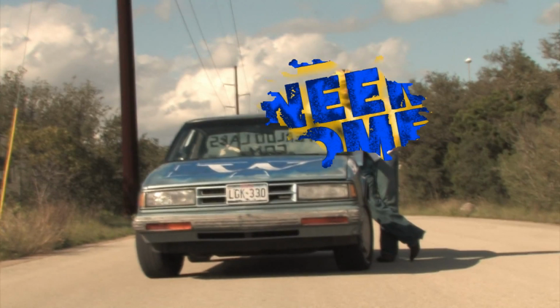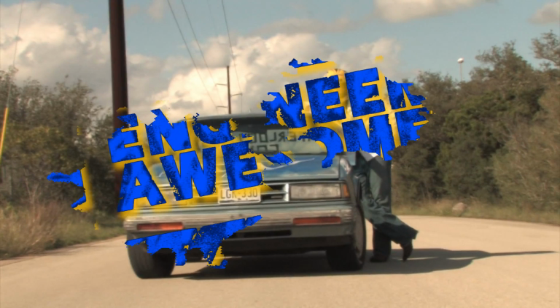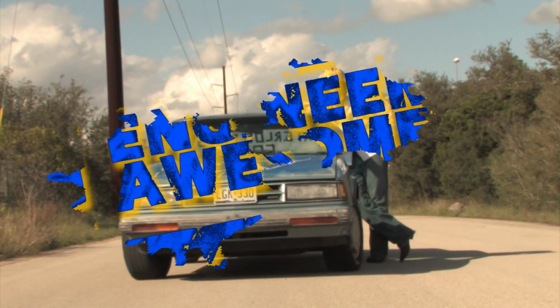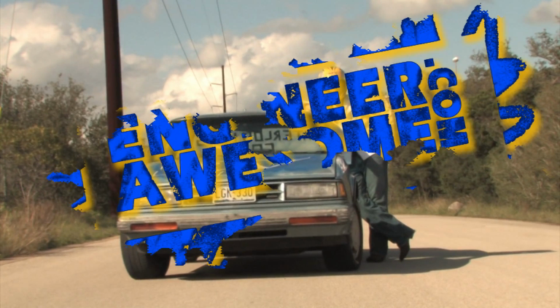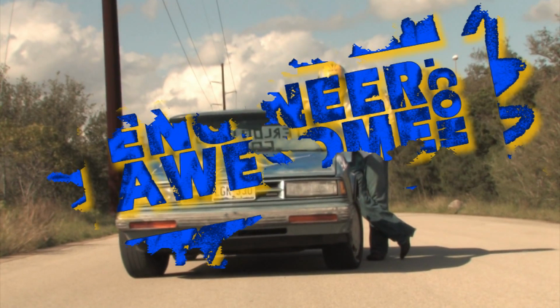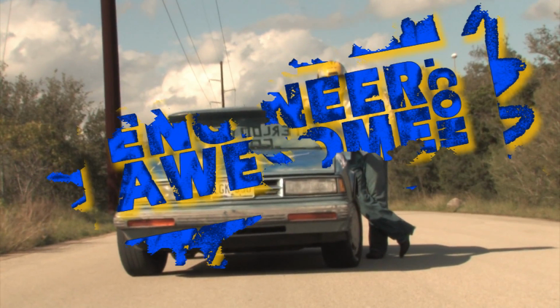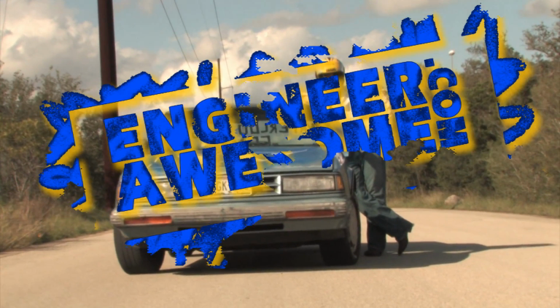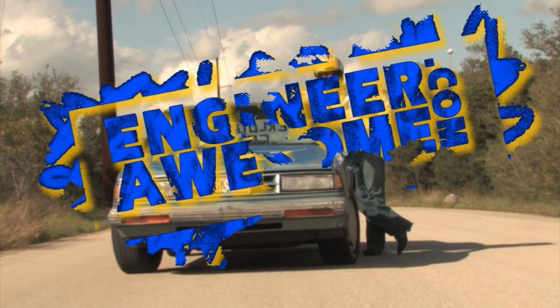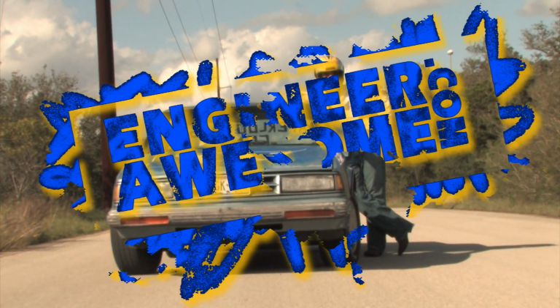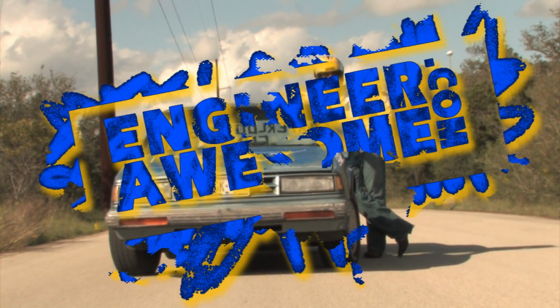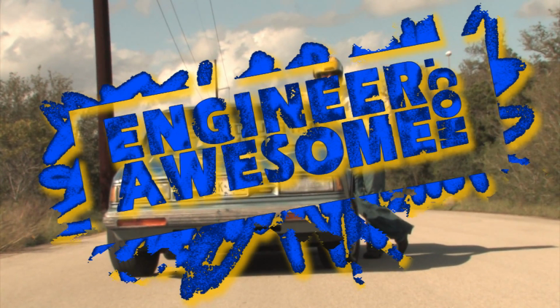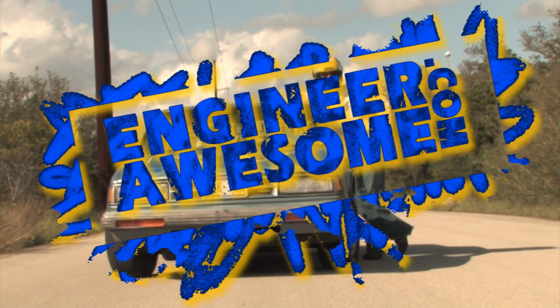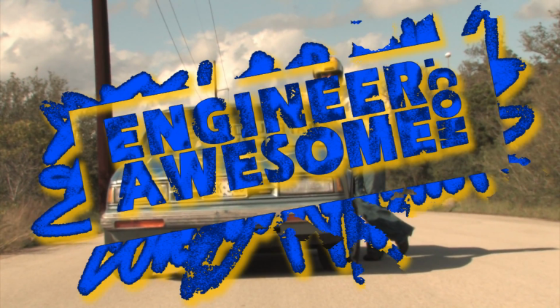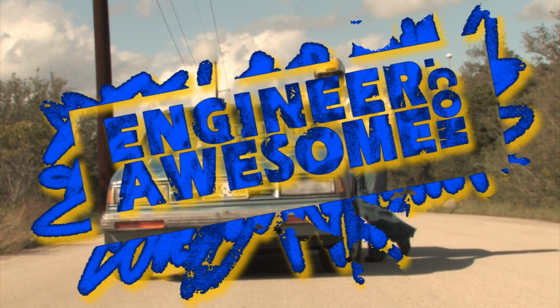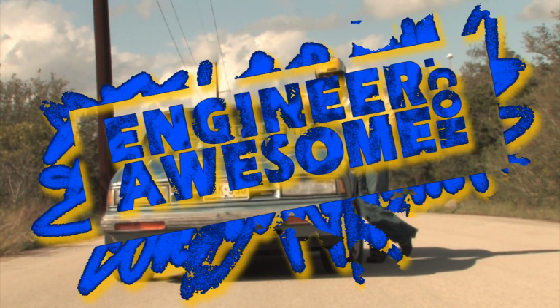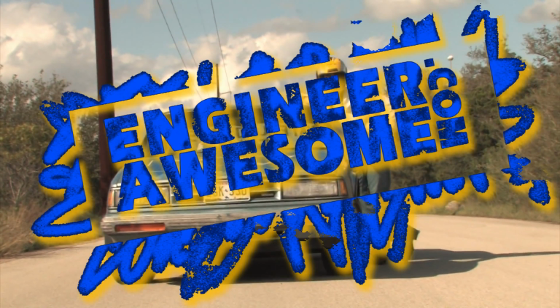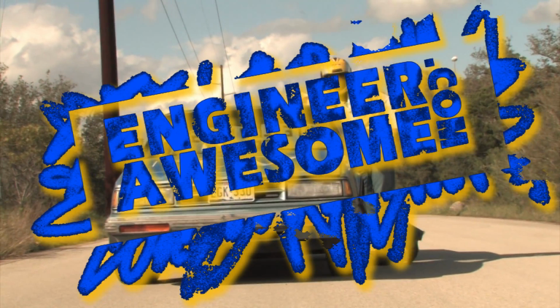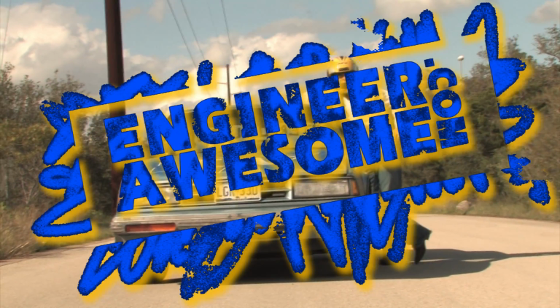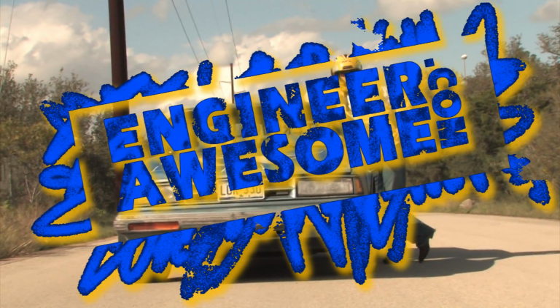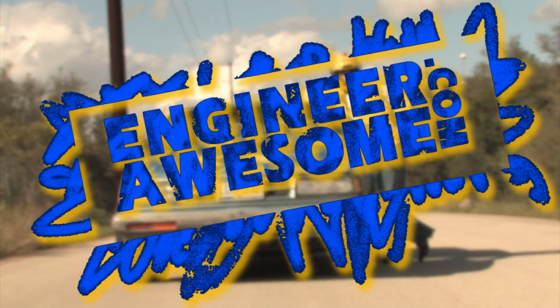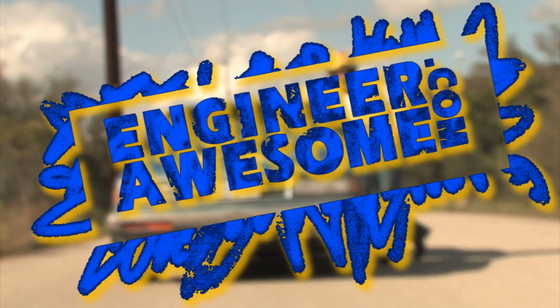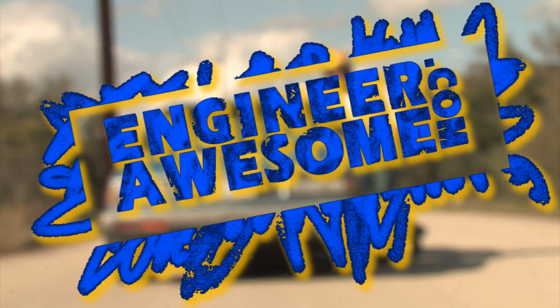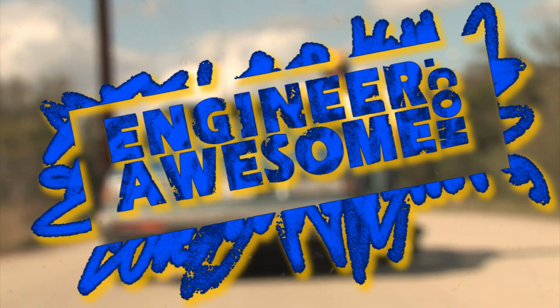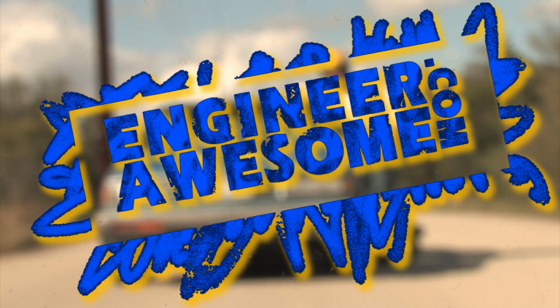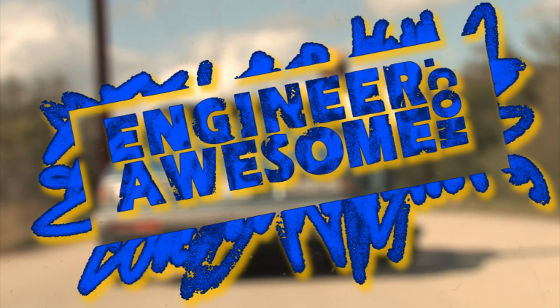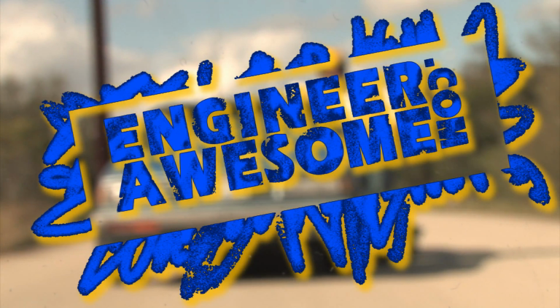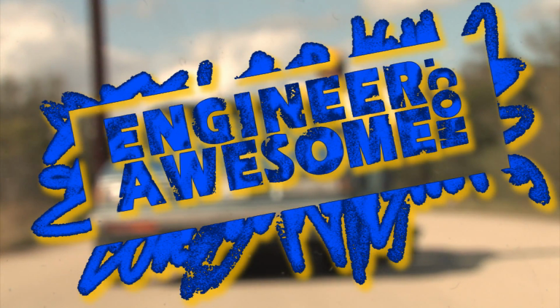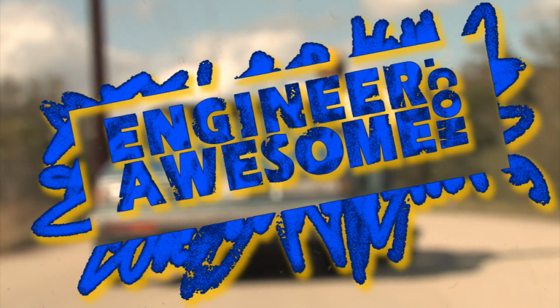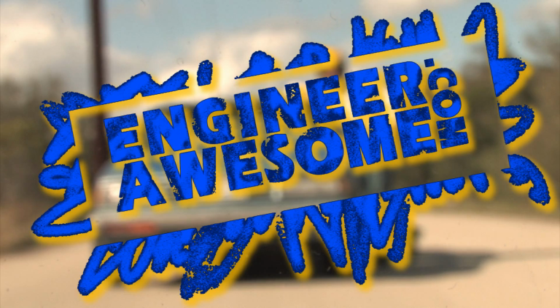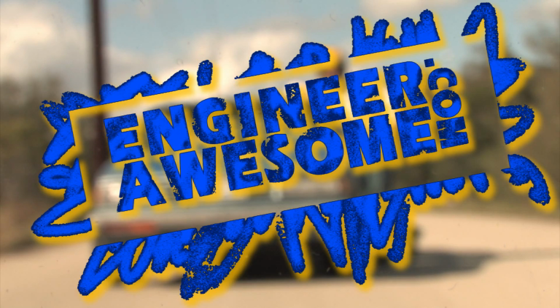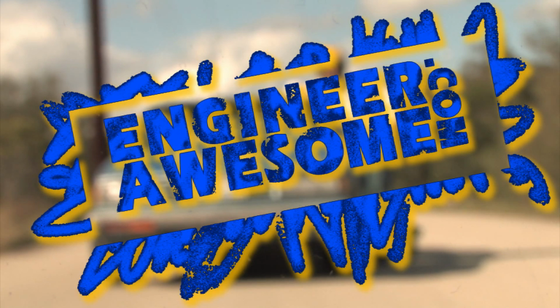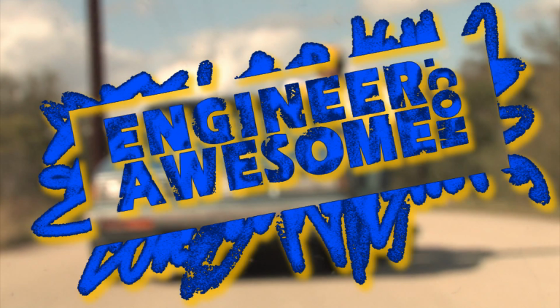If you want to find out more about this project and see more awesome projects, check it out at engineerawesome.com.